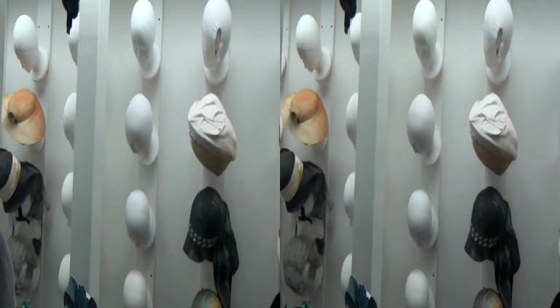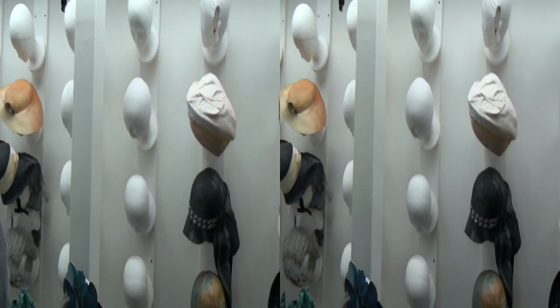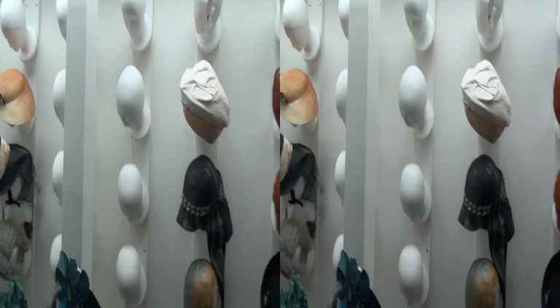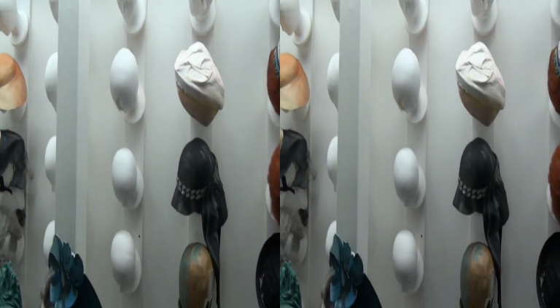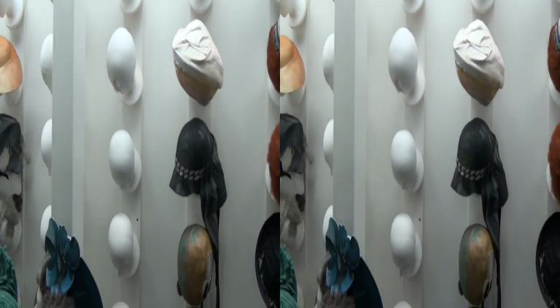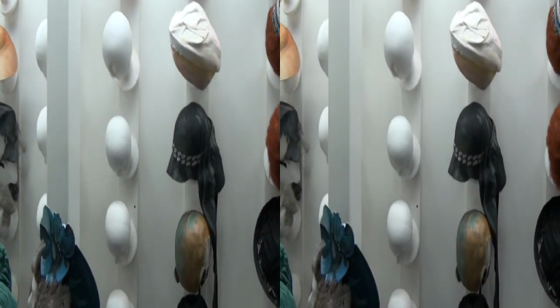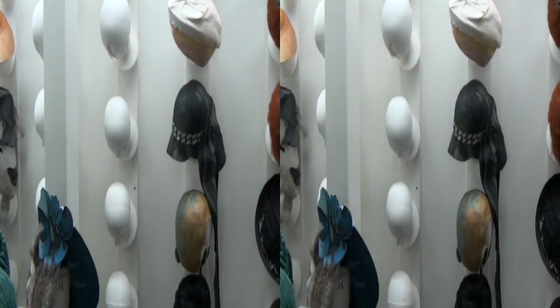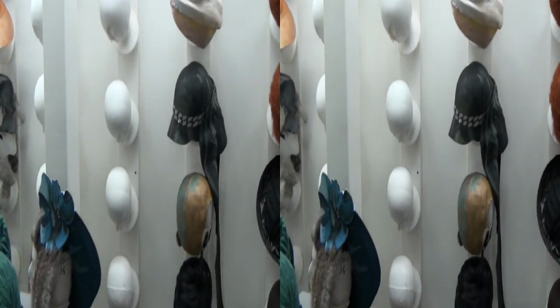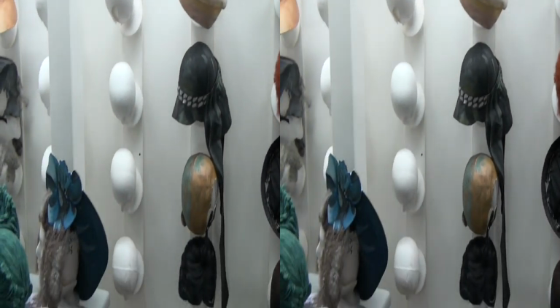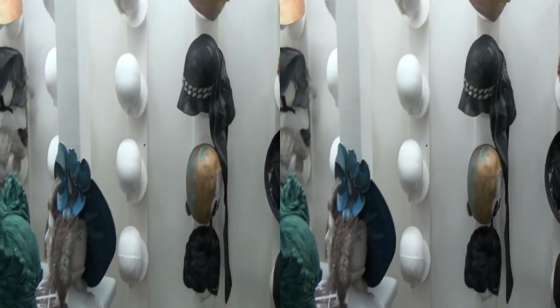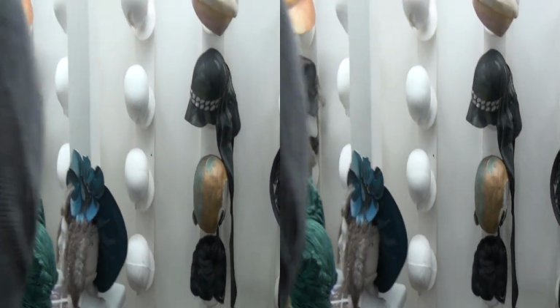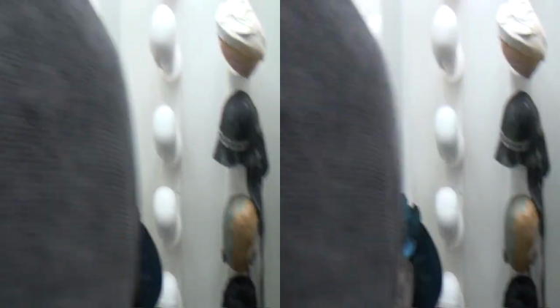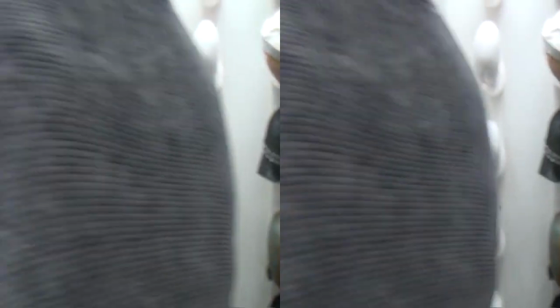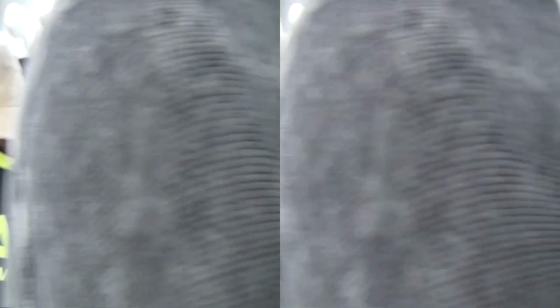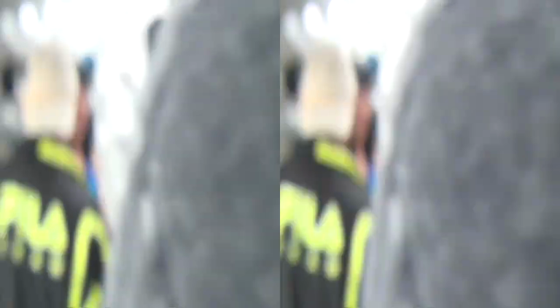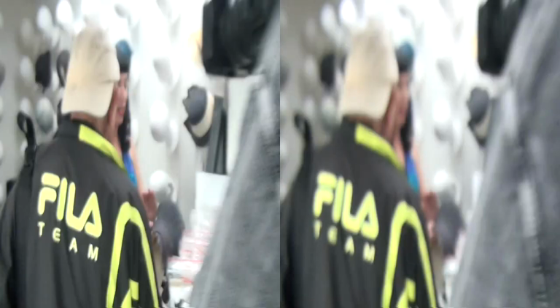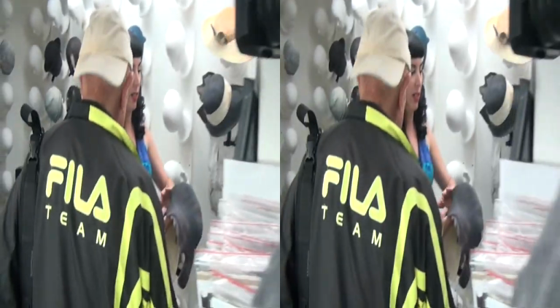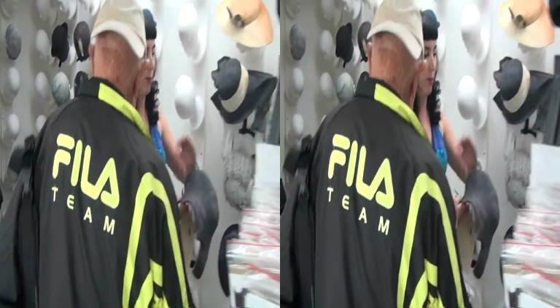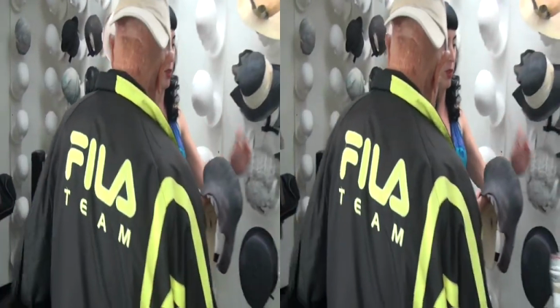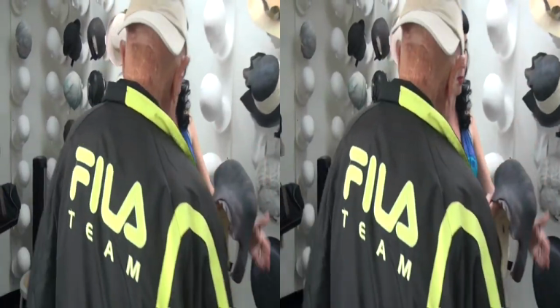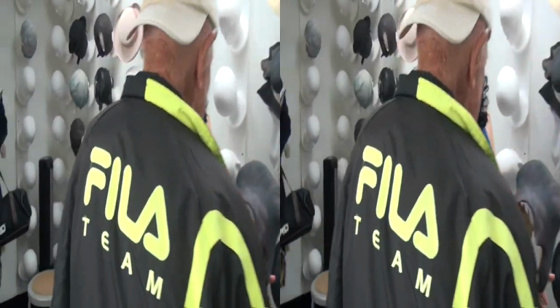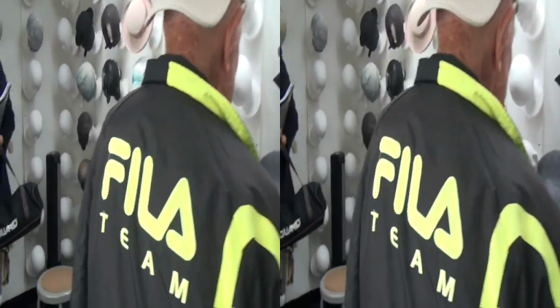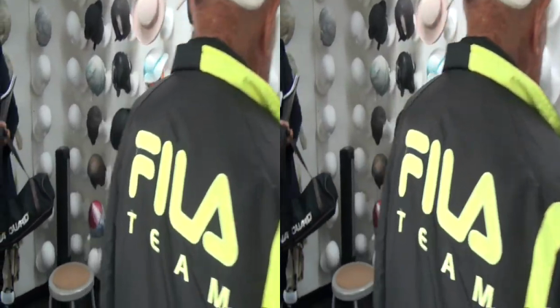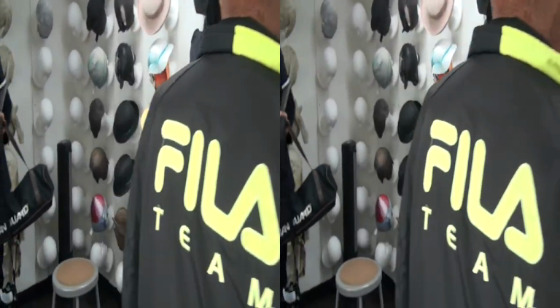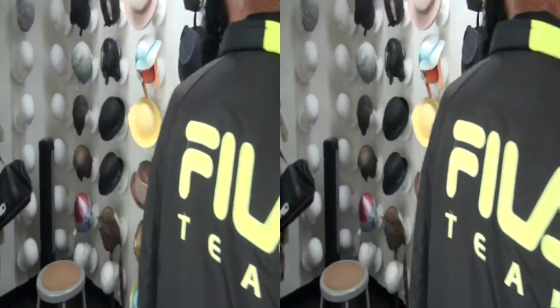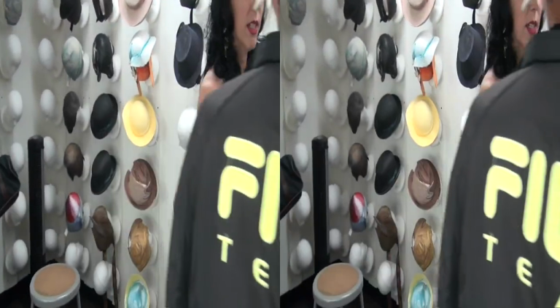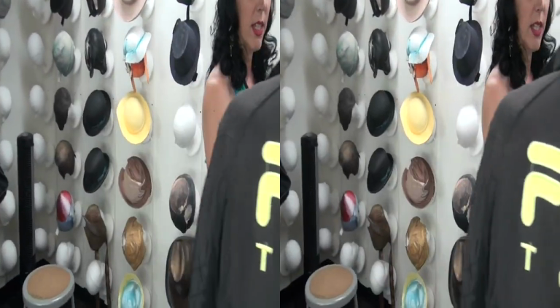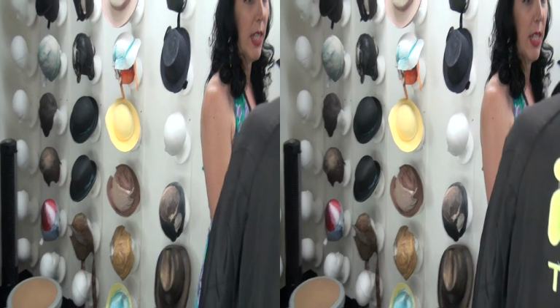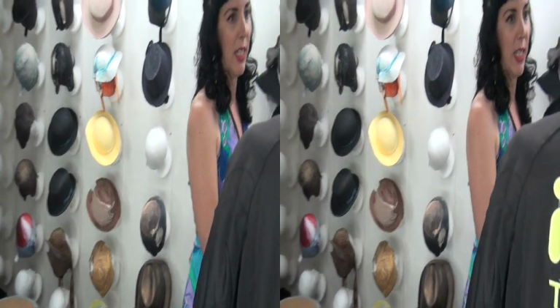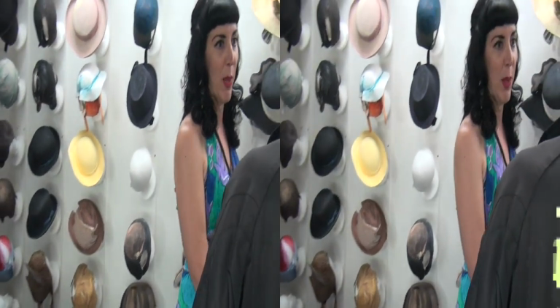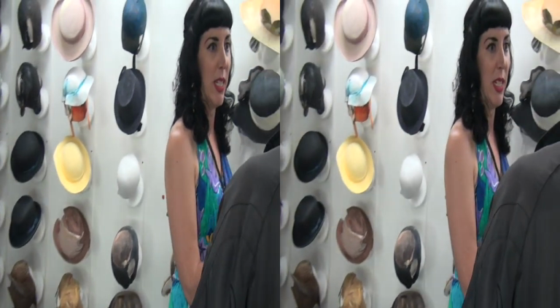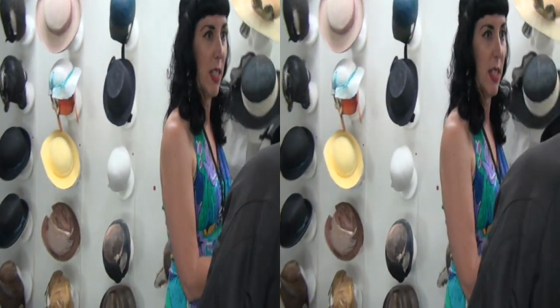So I create a cap. It fits their head. I build up the shape. That gets painted.